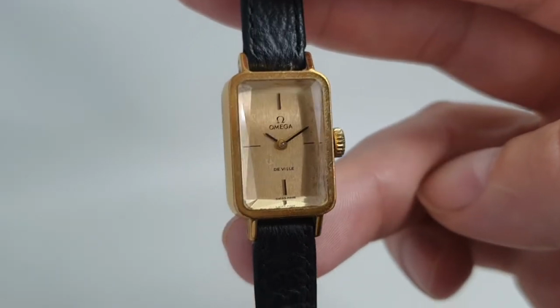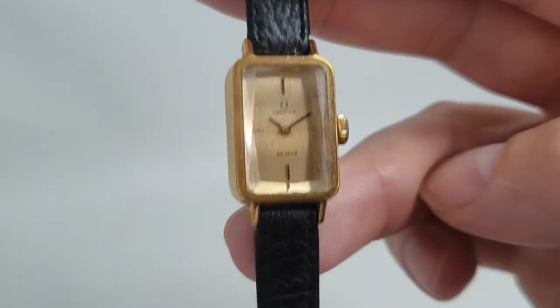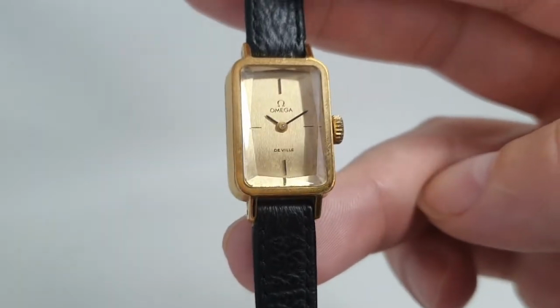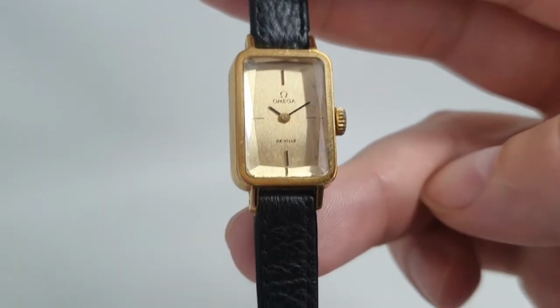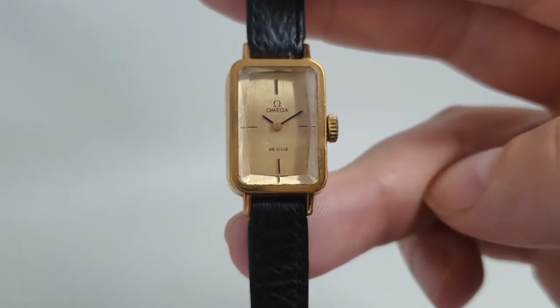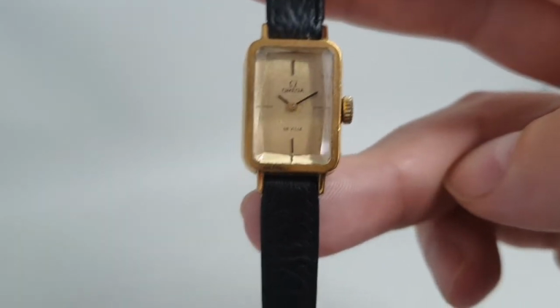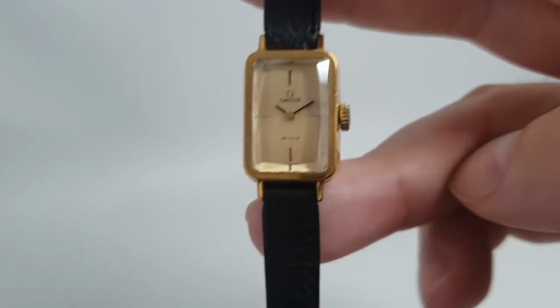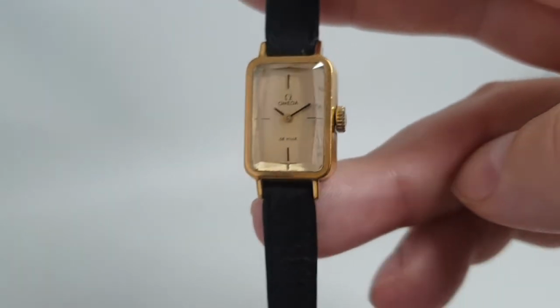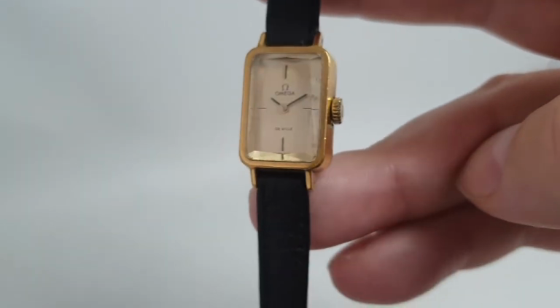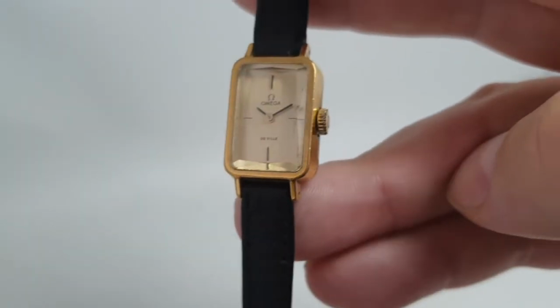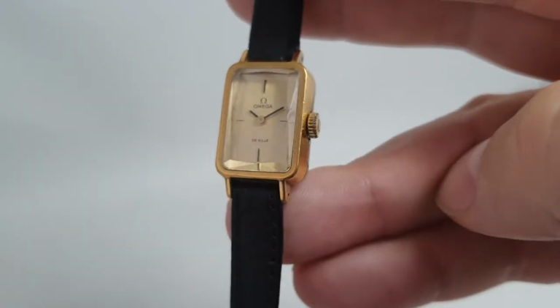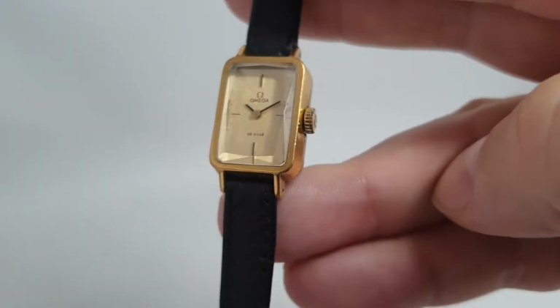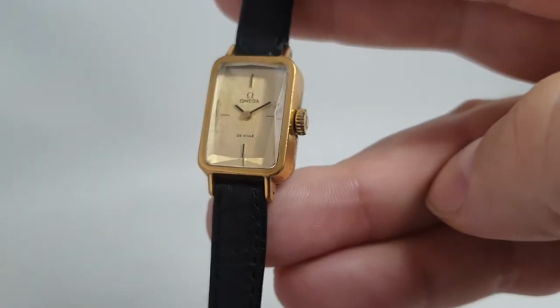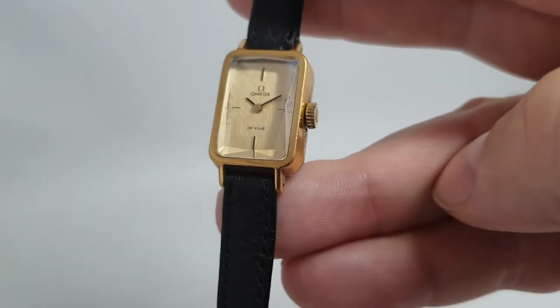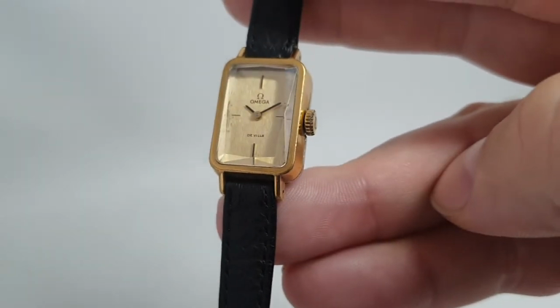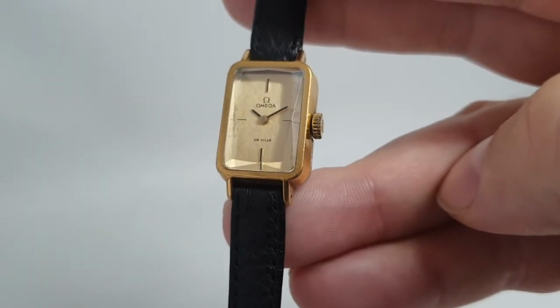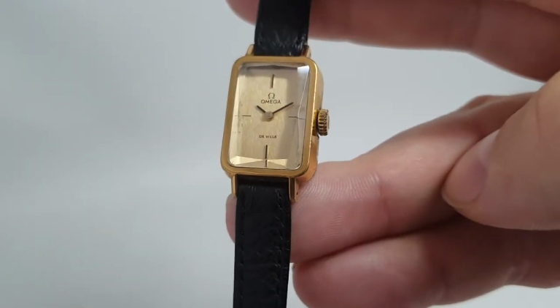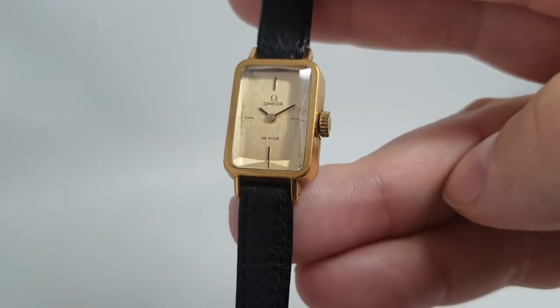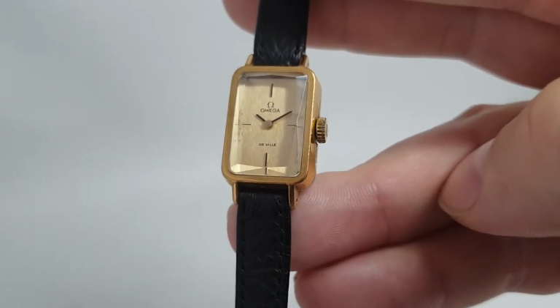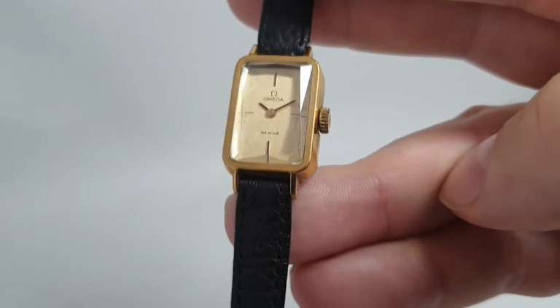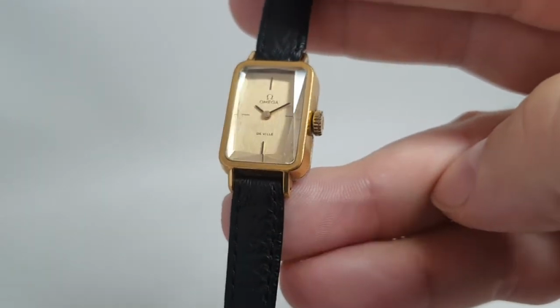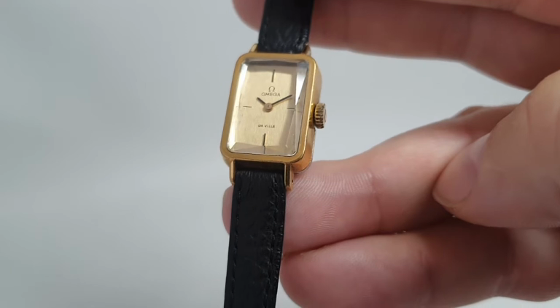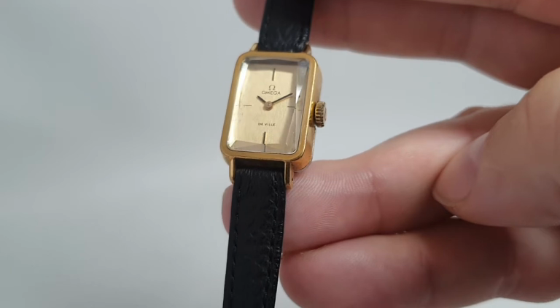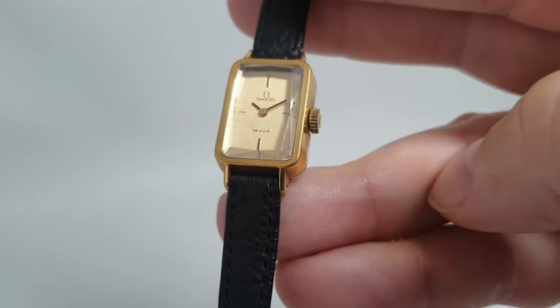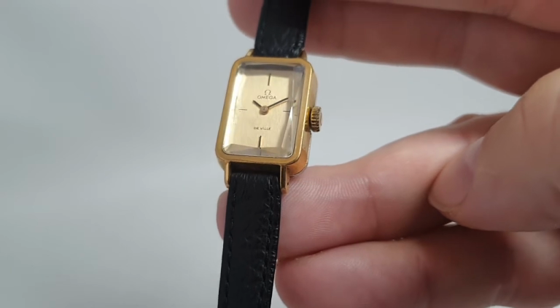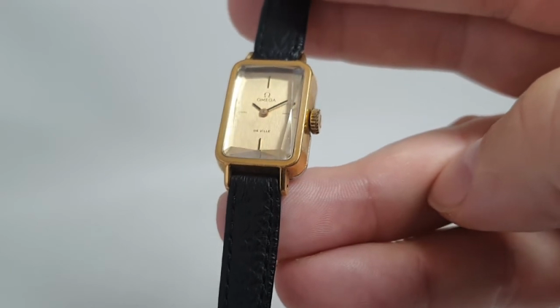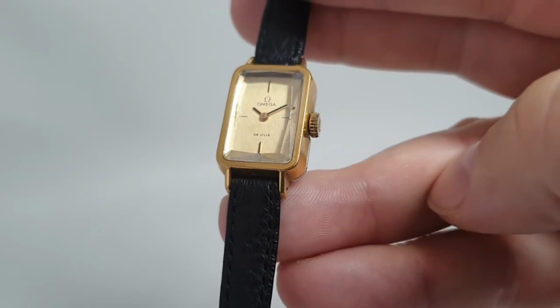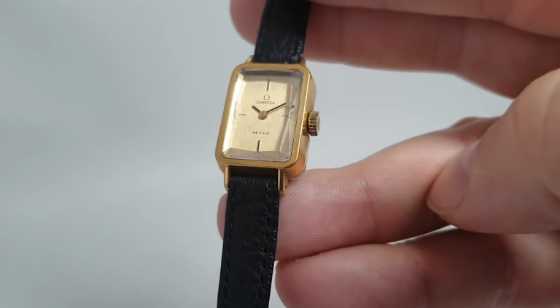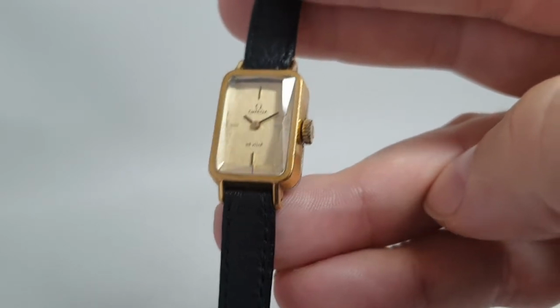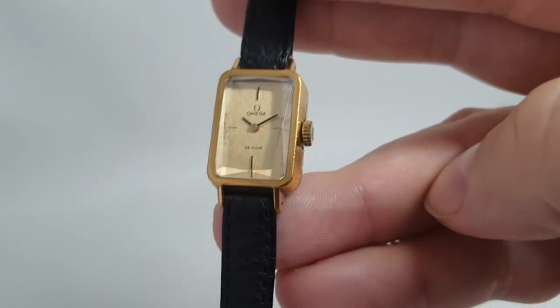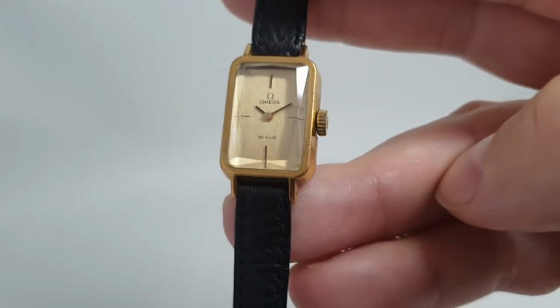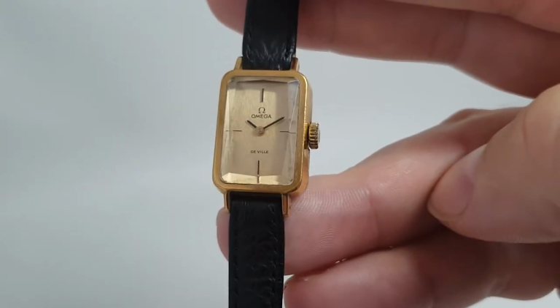Thanks for watching, and we hope to see you next time — we'll always try and have more interesting vintage watches.